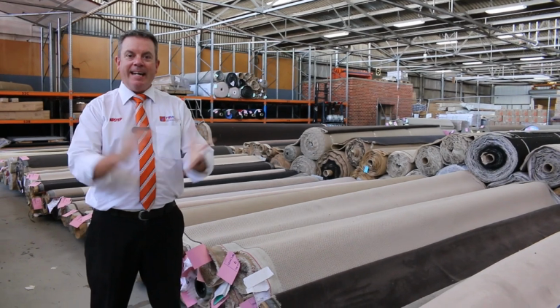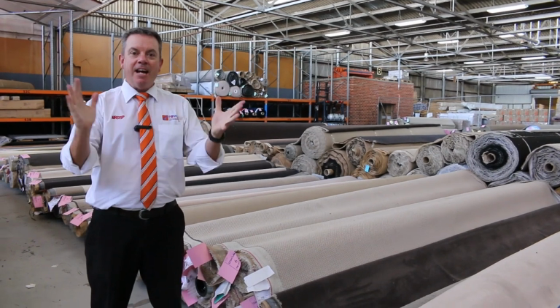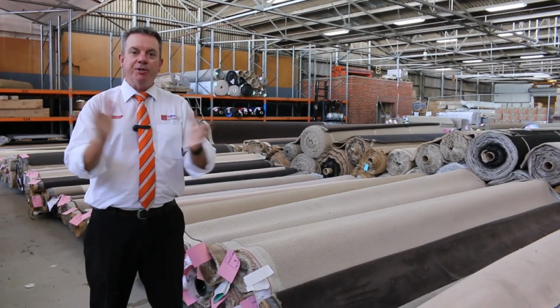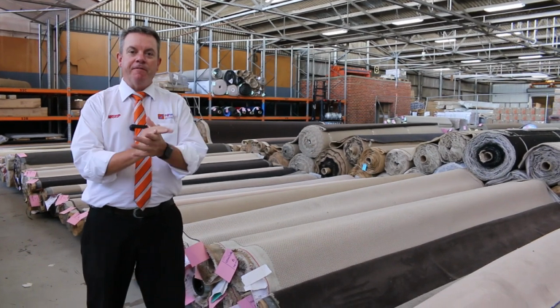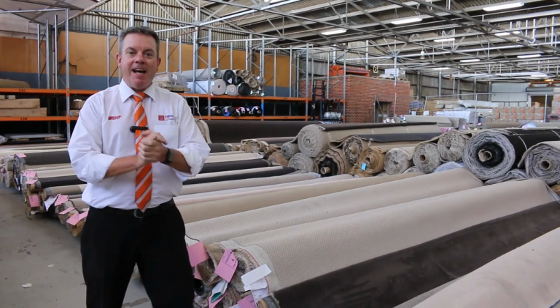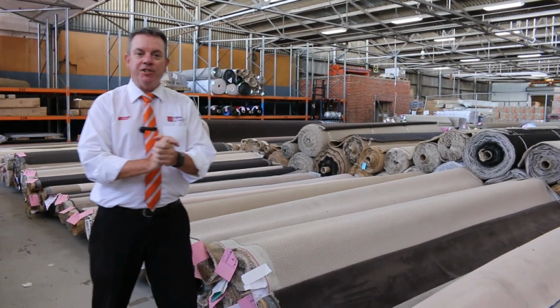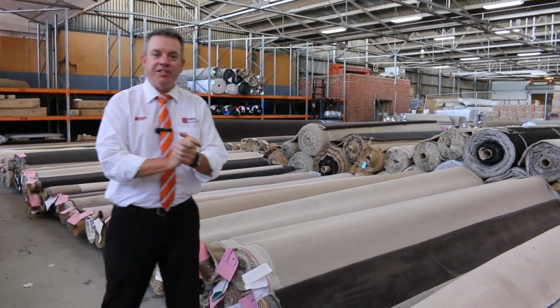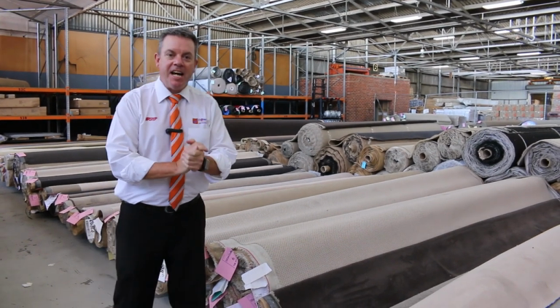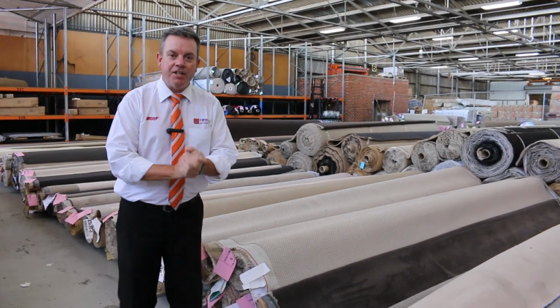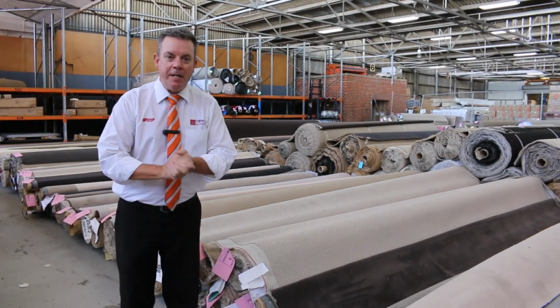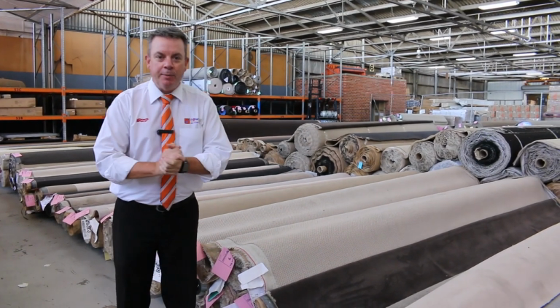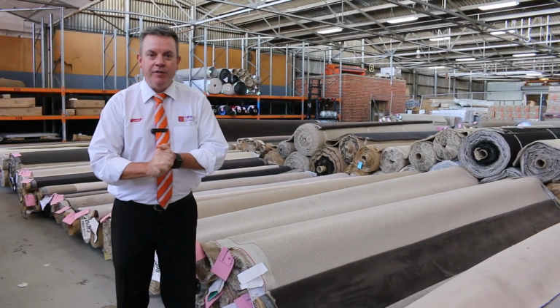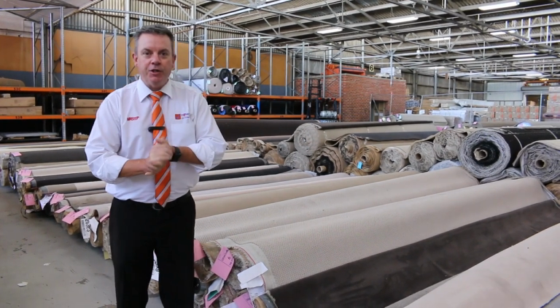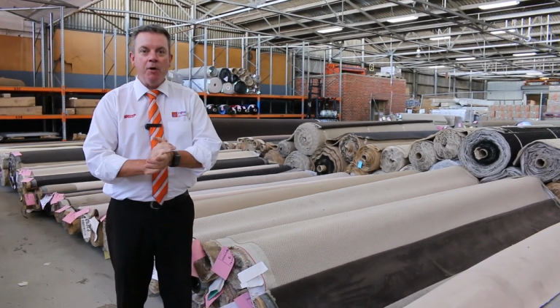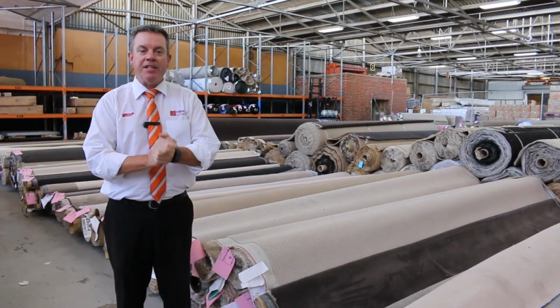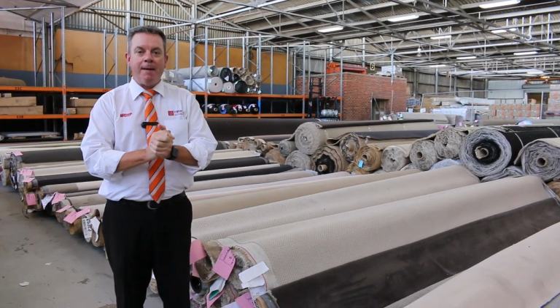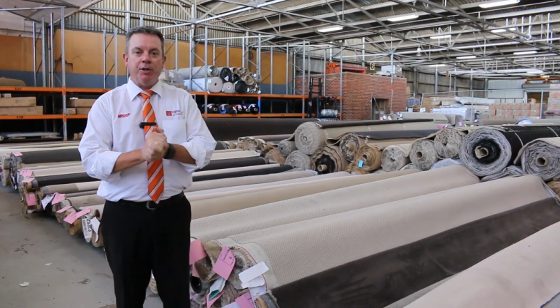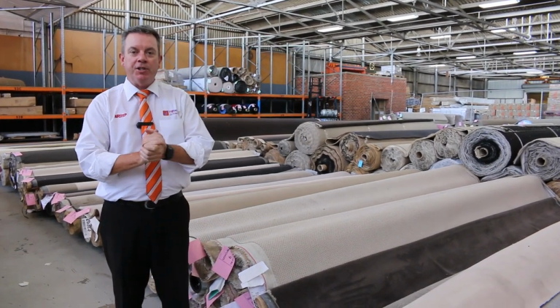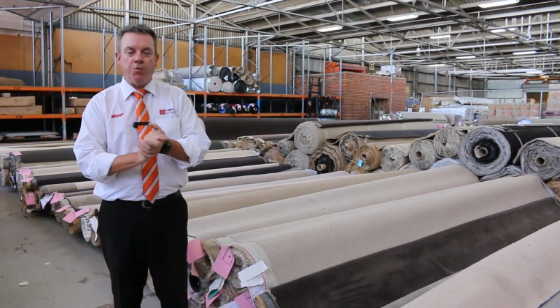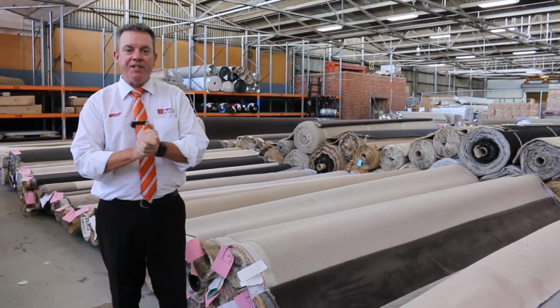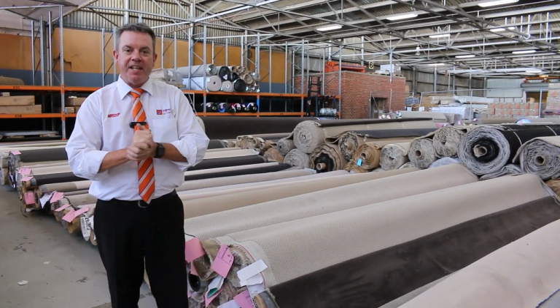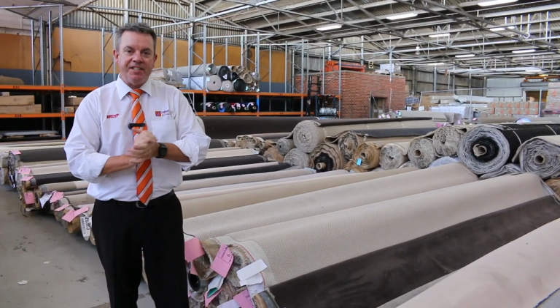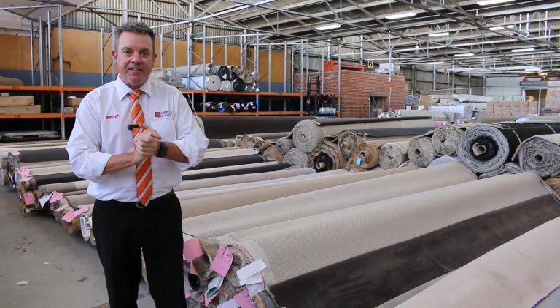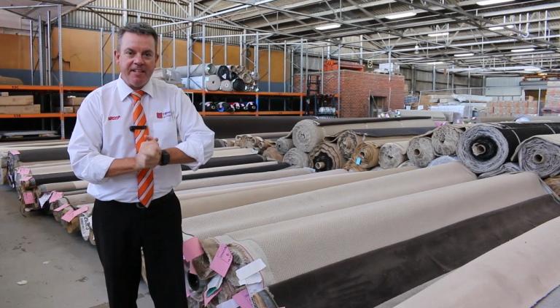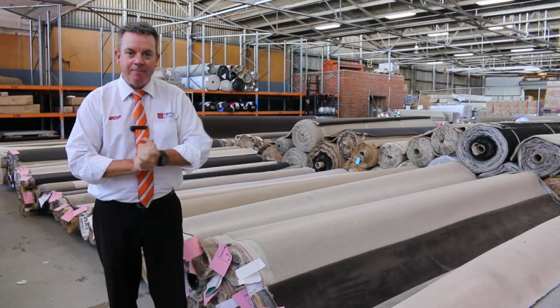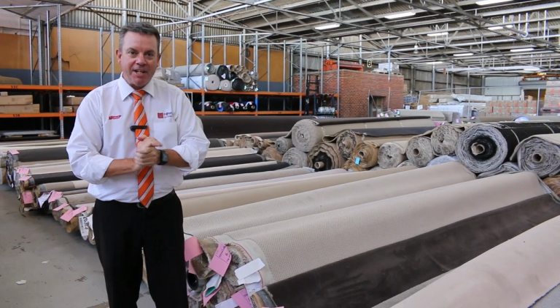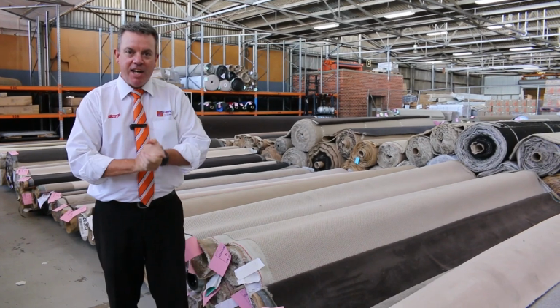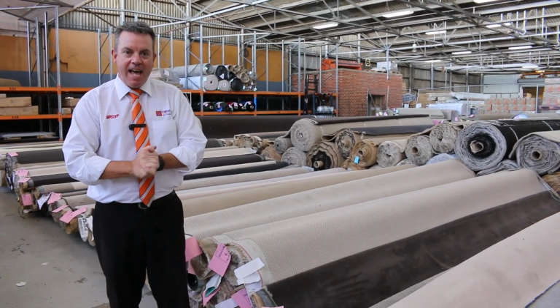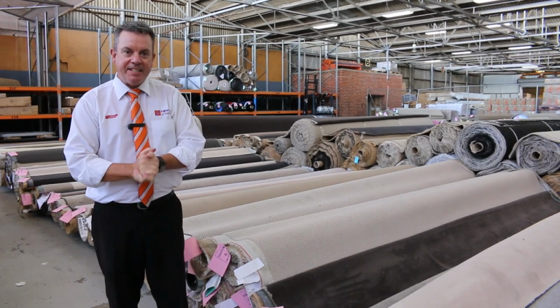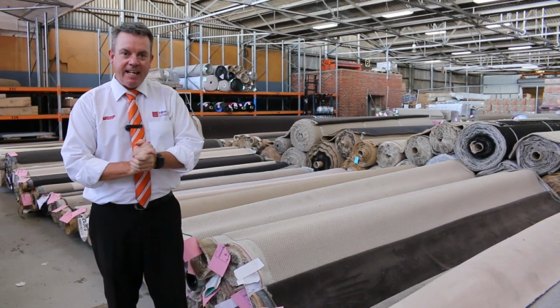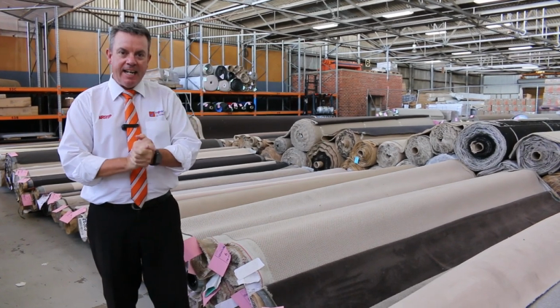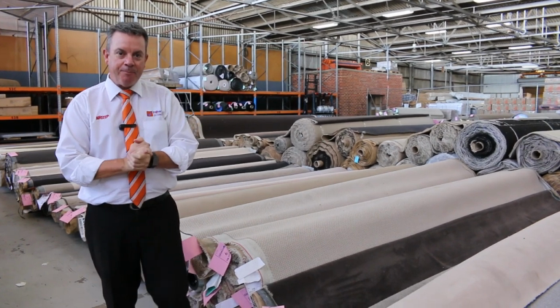G'day, I'm John from Fowler's Auction and Sales. I'm here to preview tomorrow's carpet auction. It's Wednesday the 17th of March at 10am.